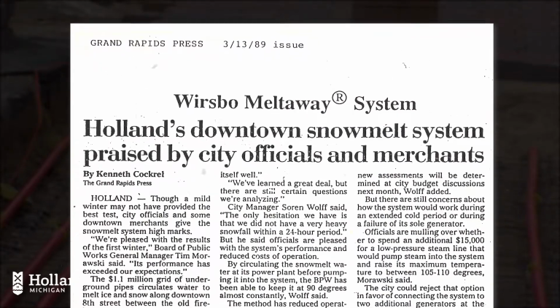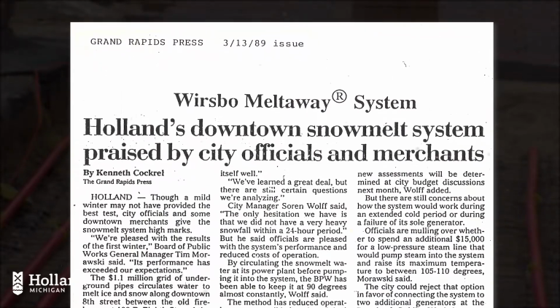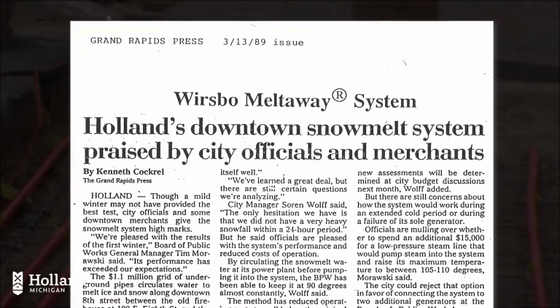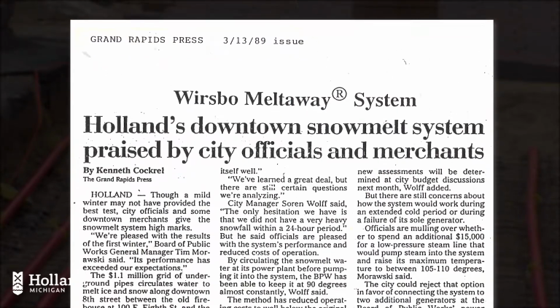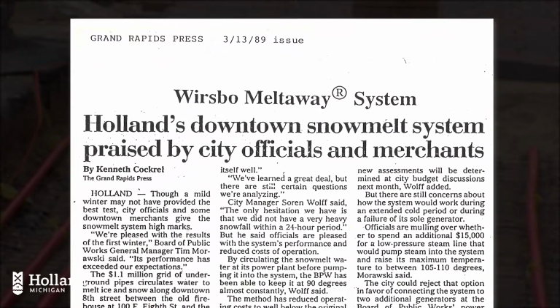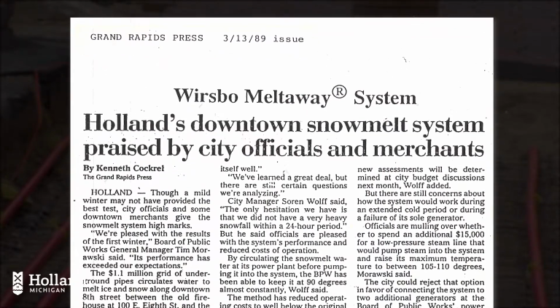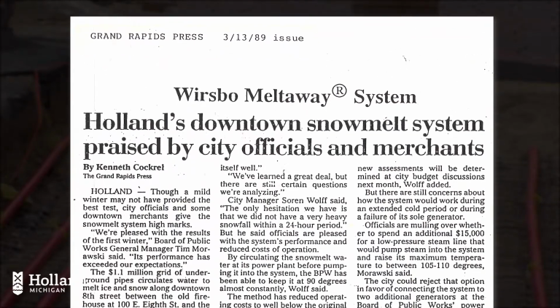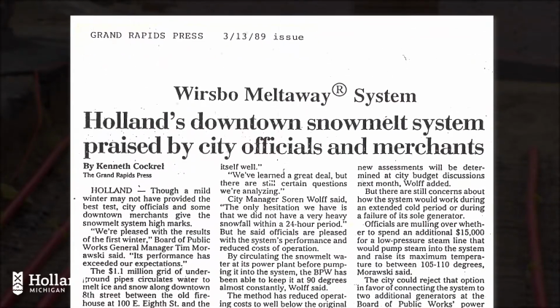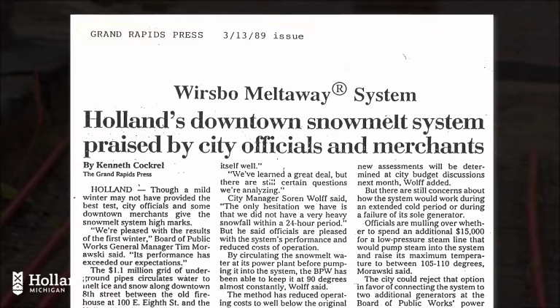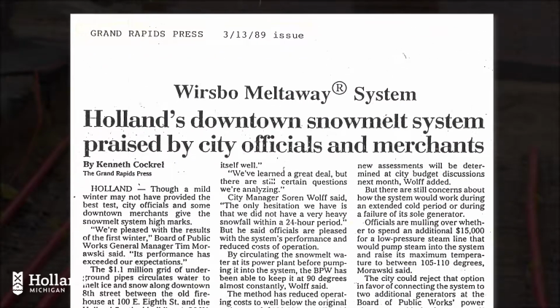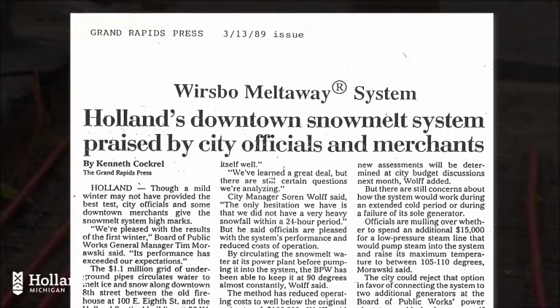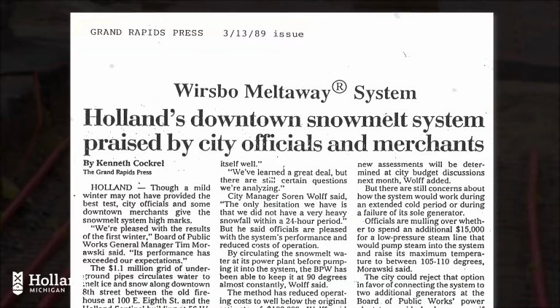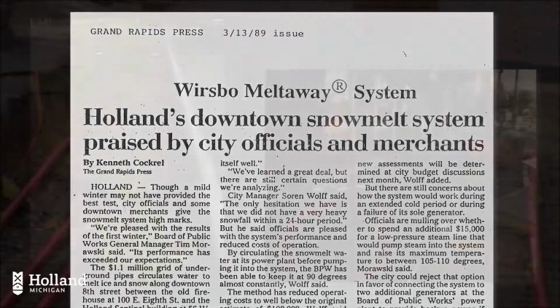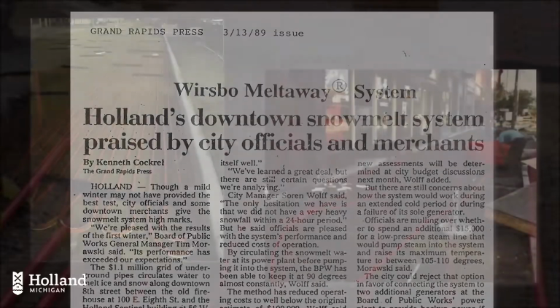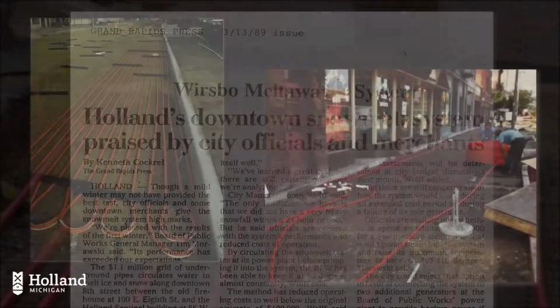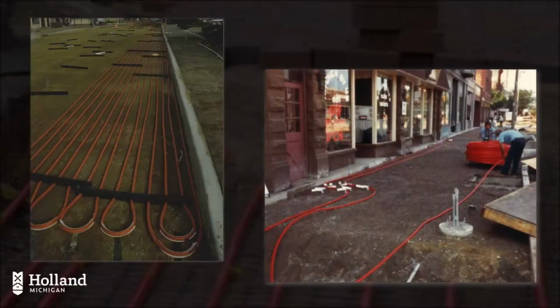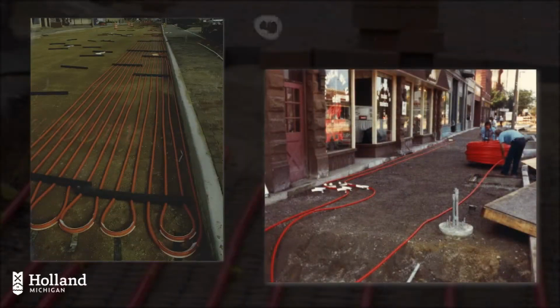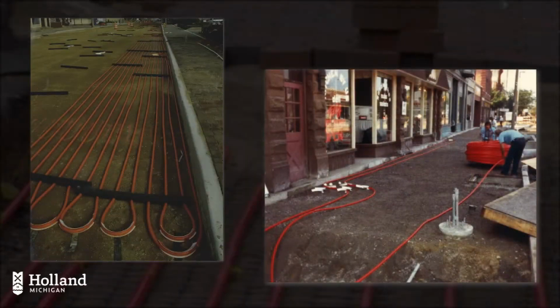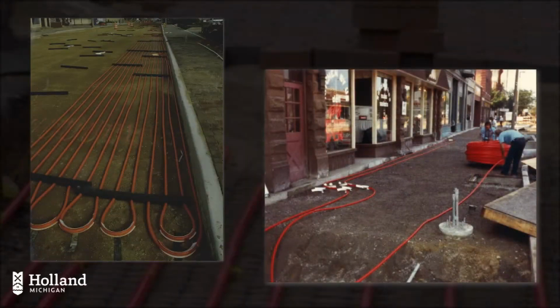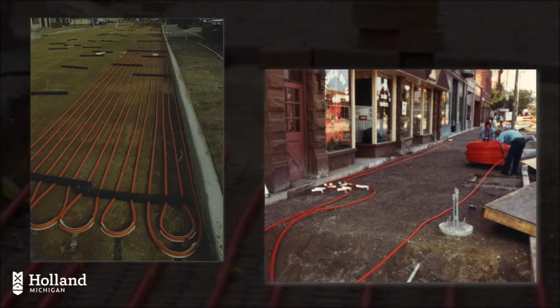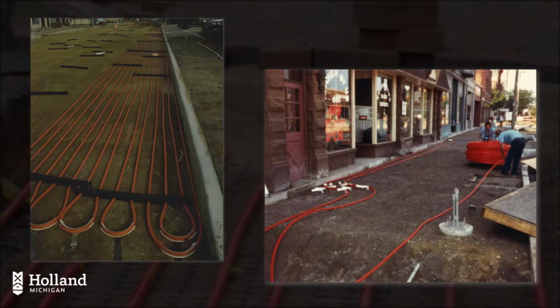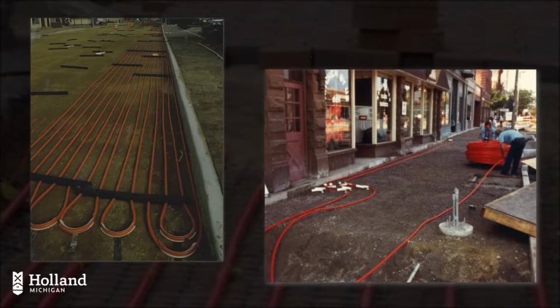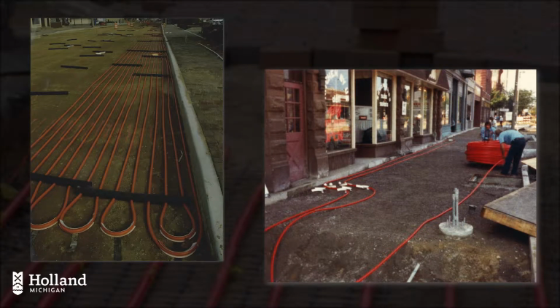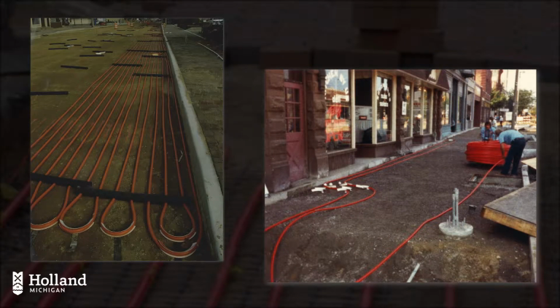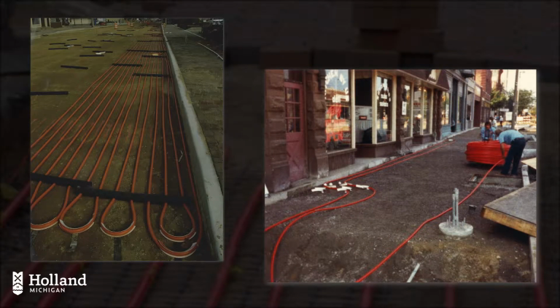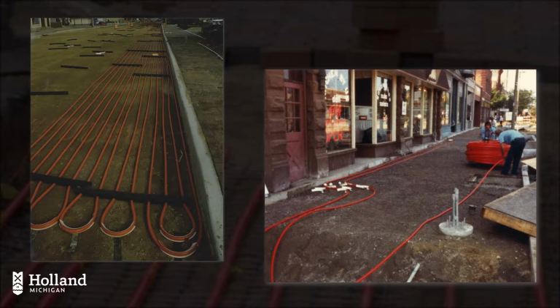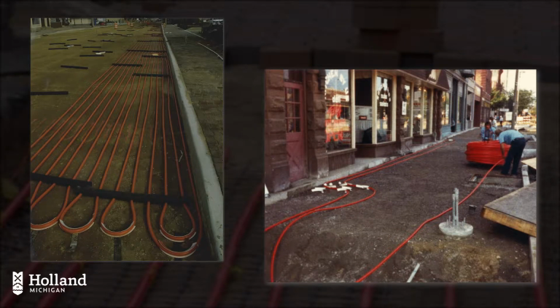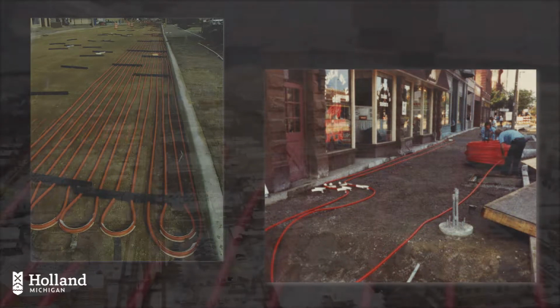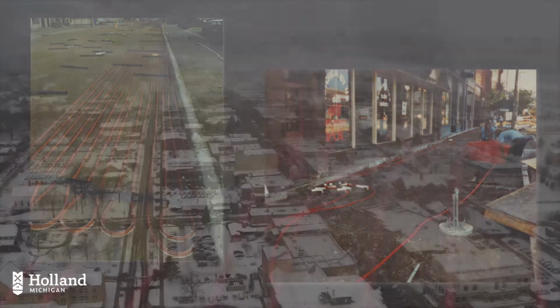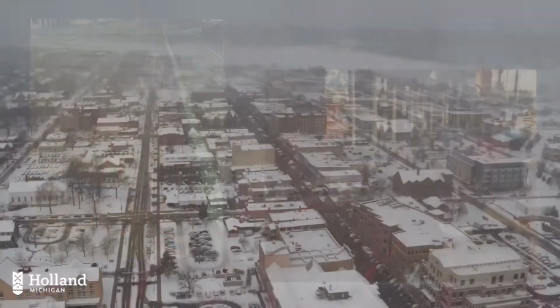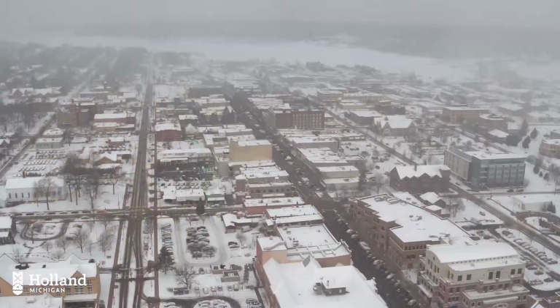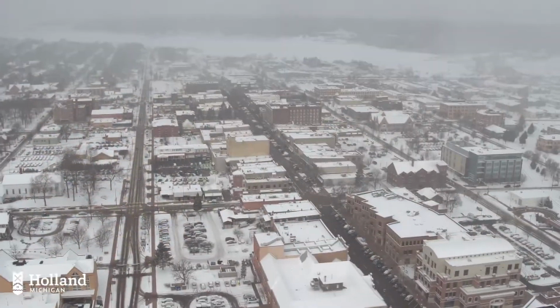In spite of this, downtown Holland business owners rallied together with the City of Holland and Holland Board of Public Works to turn the idea into reality.